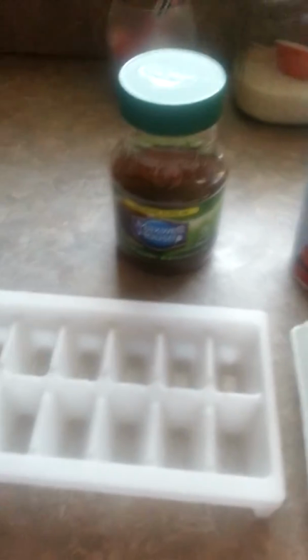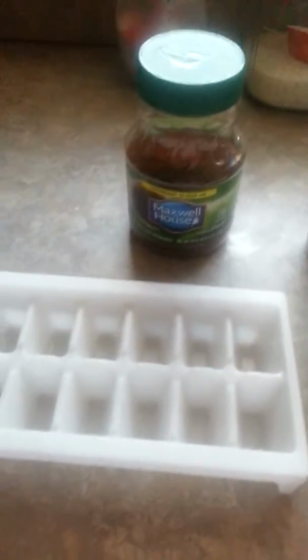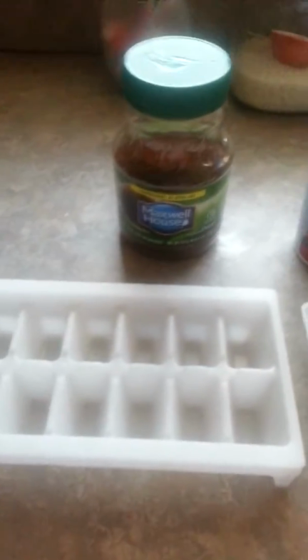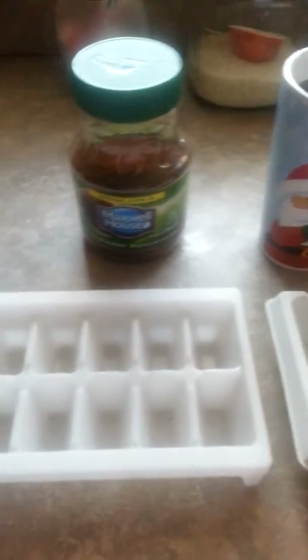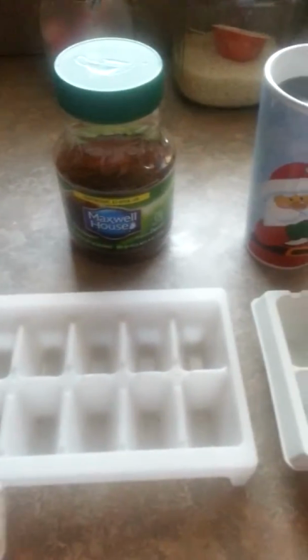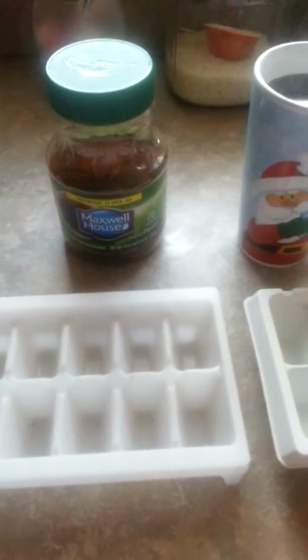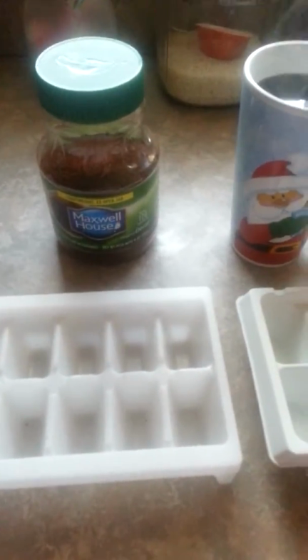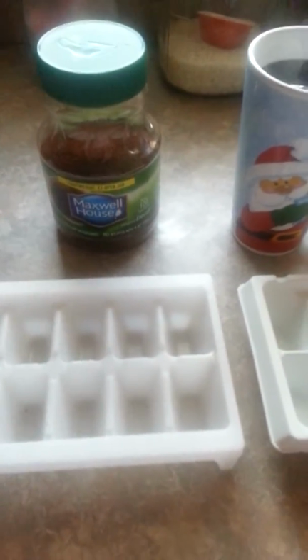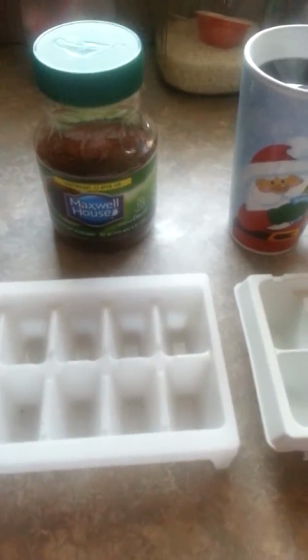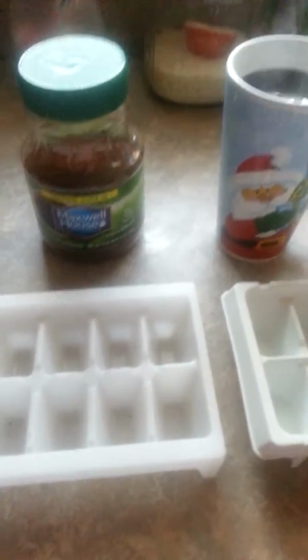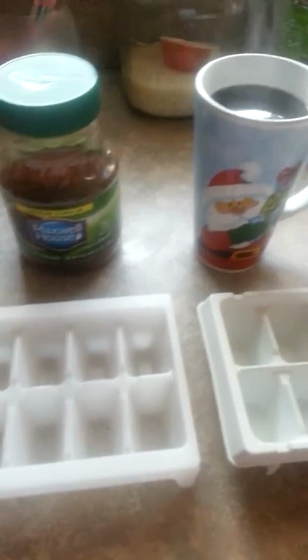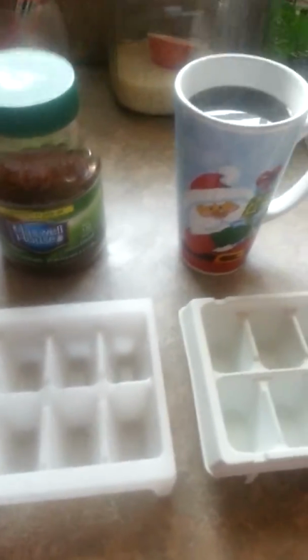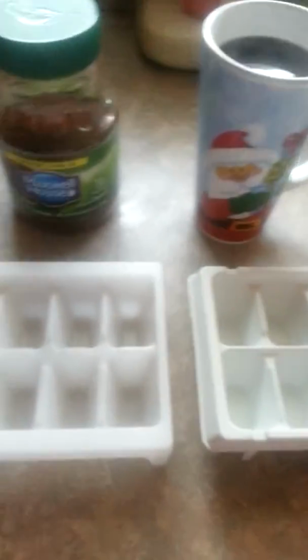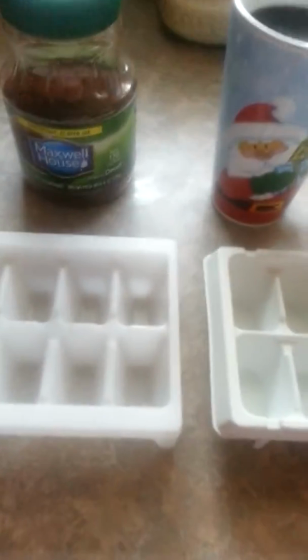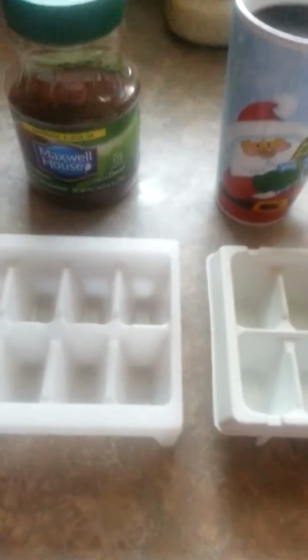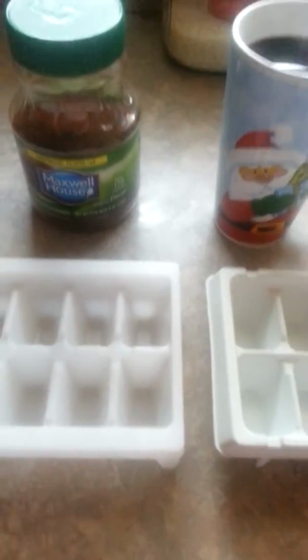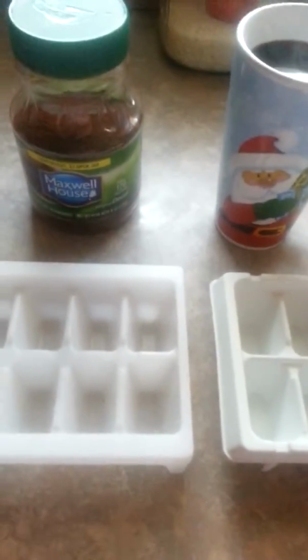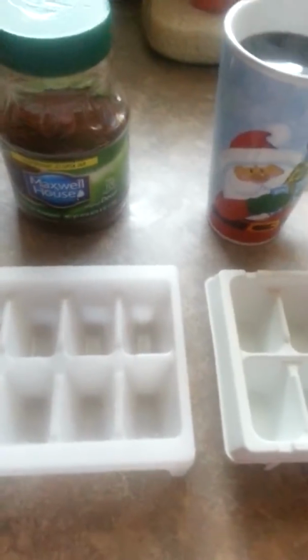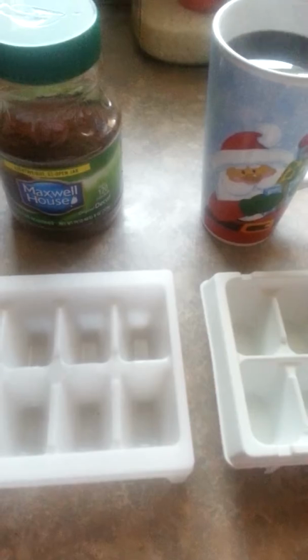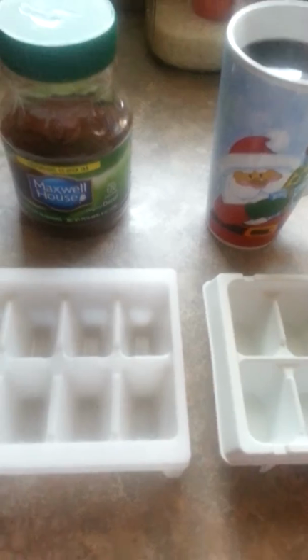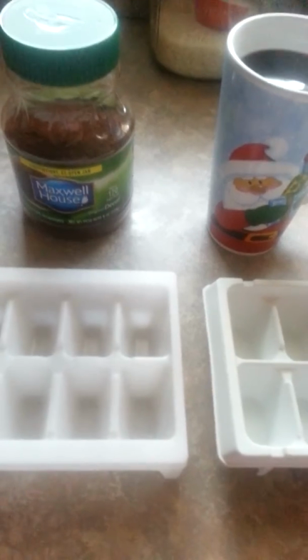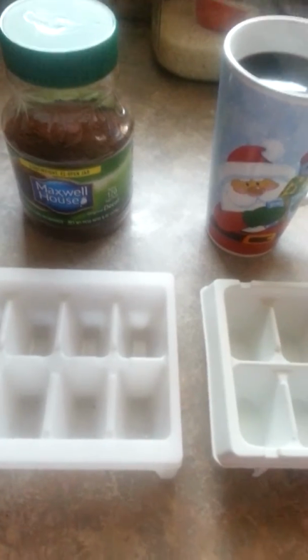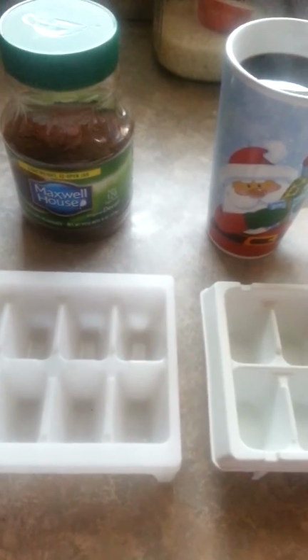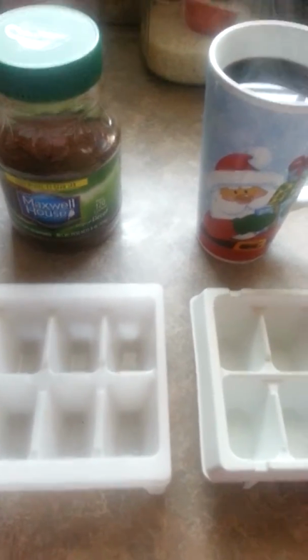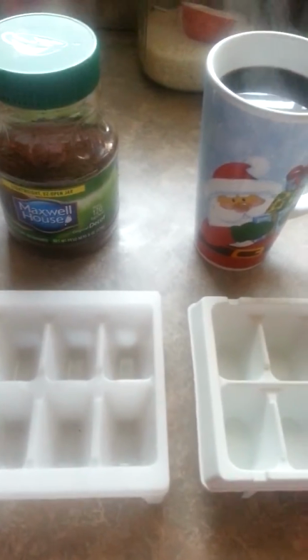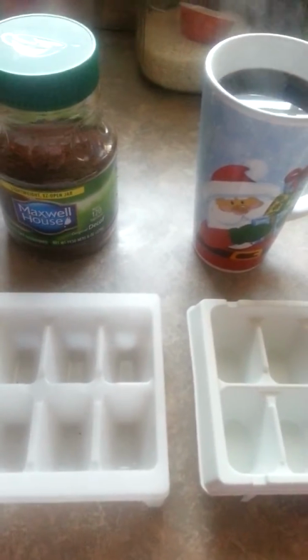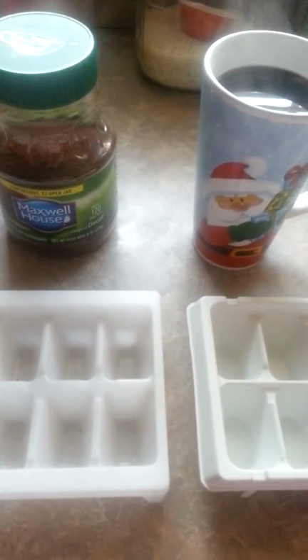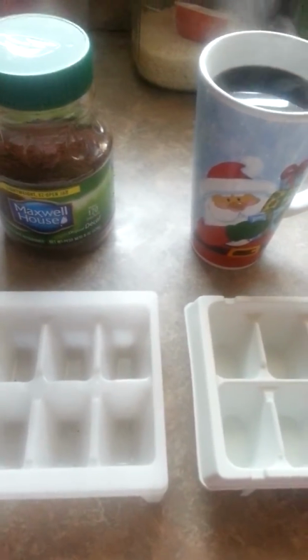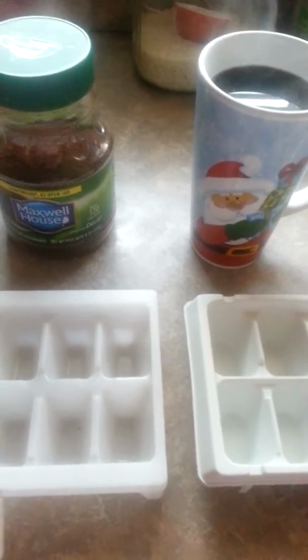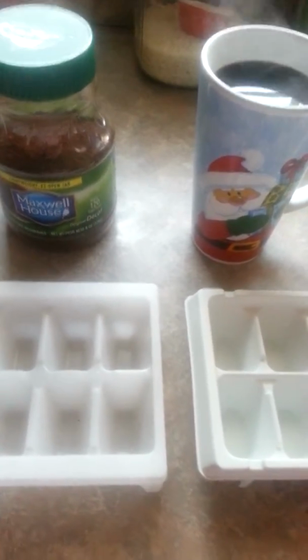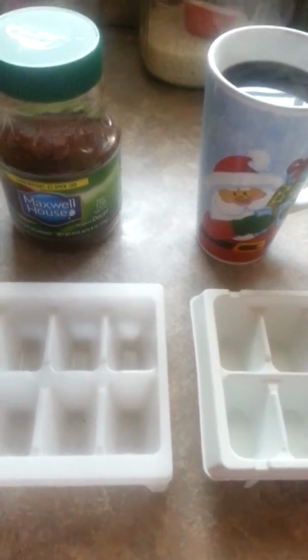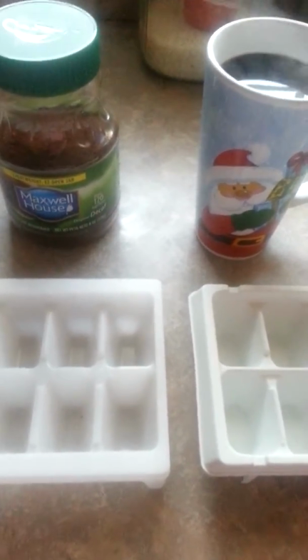Hi, I'm going to show you how to make a quick, inexpensive version of the Starbucks coffee ice drinks.